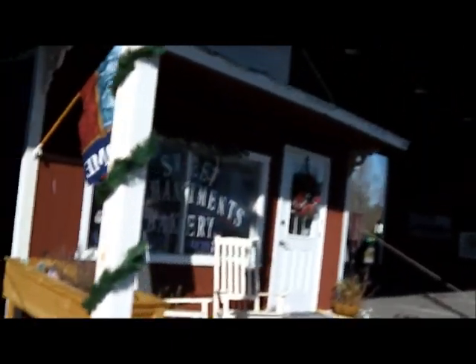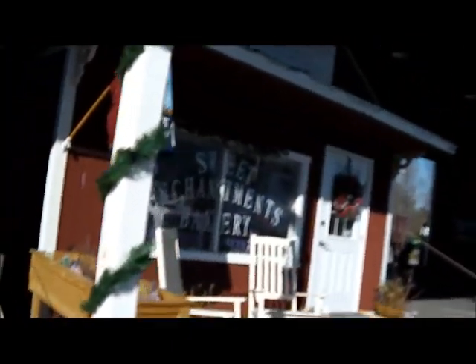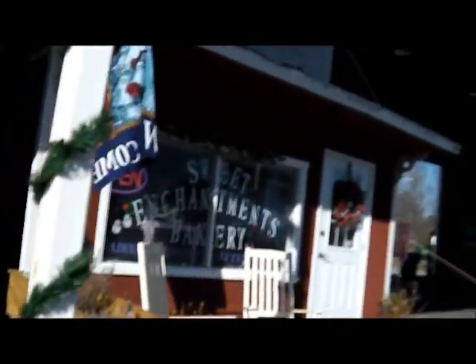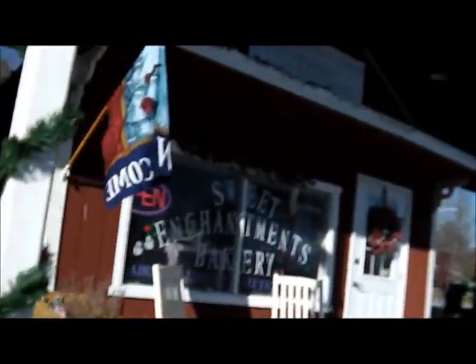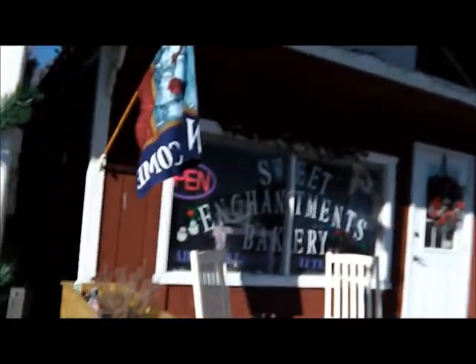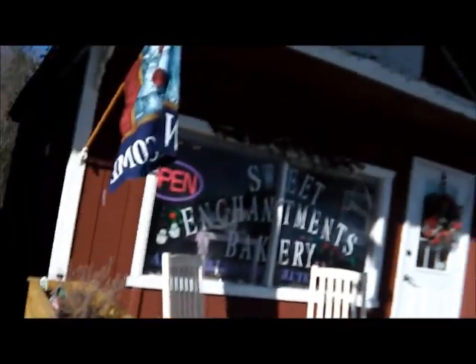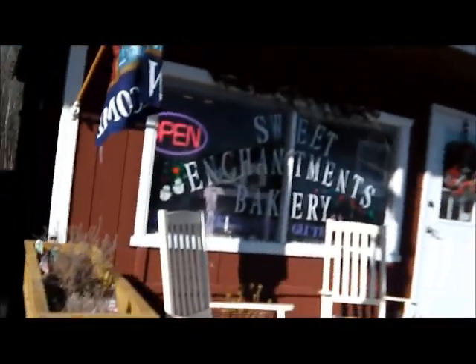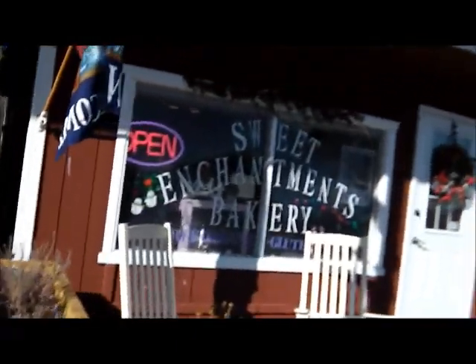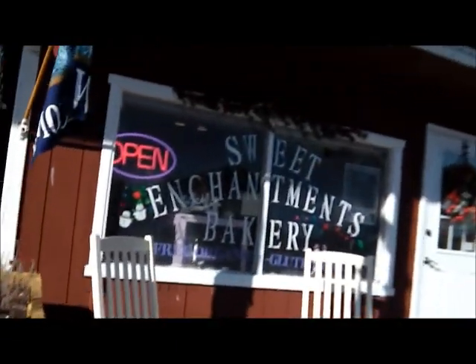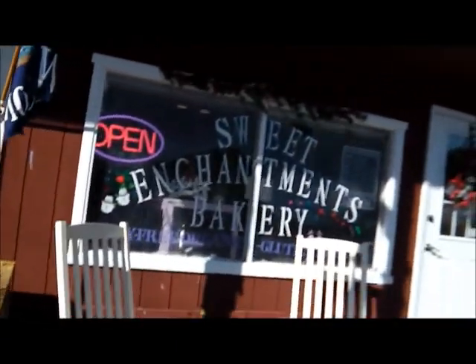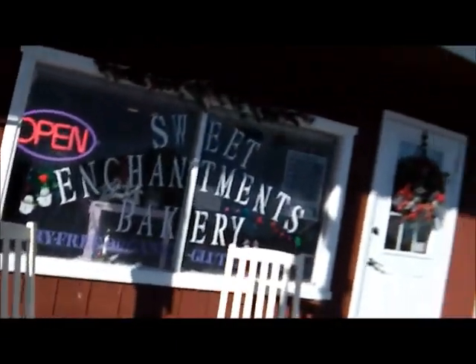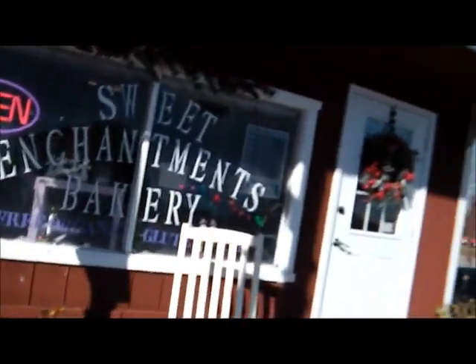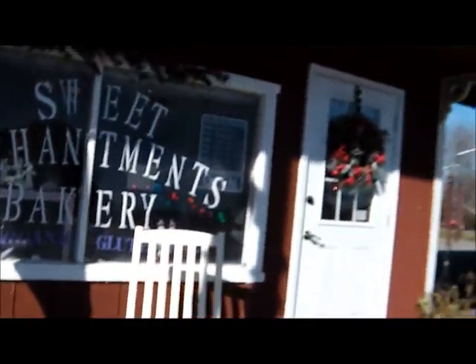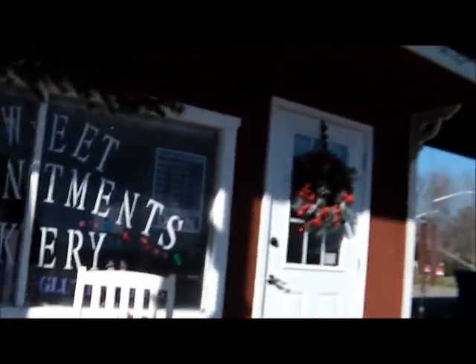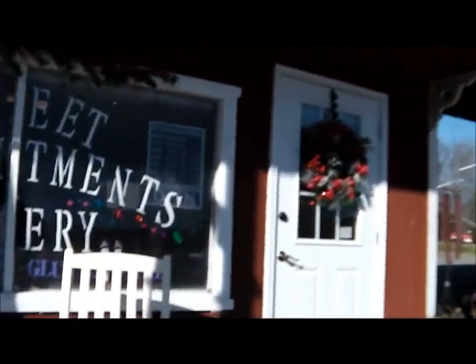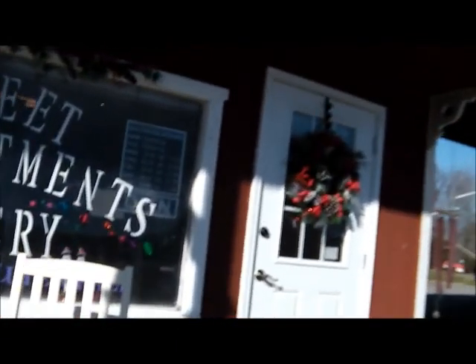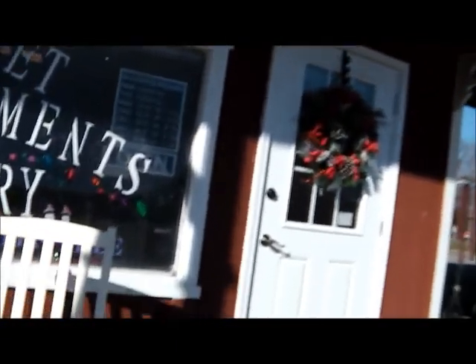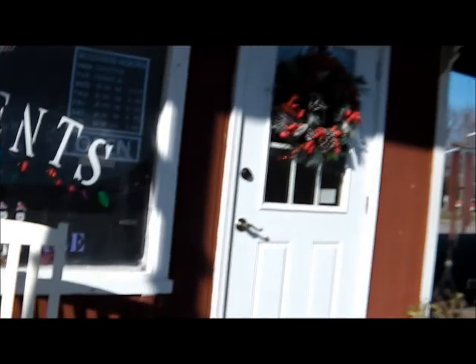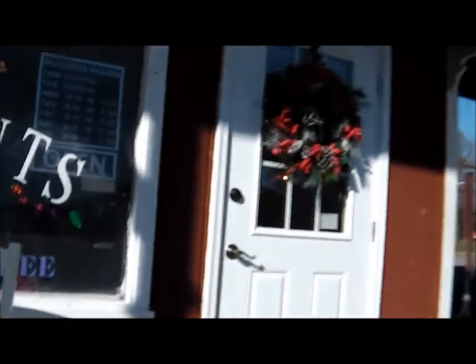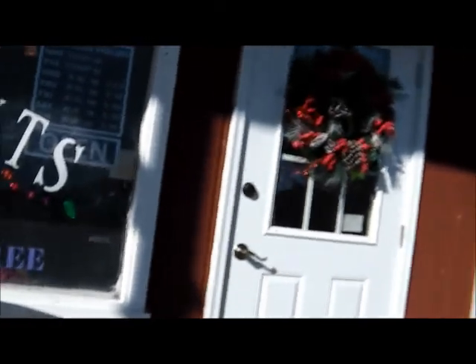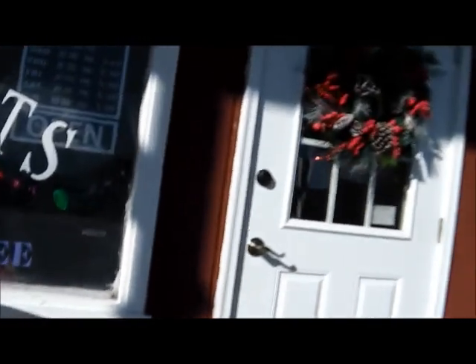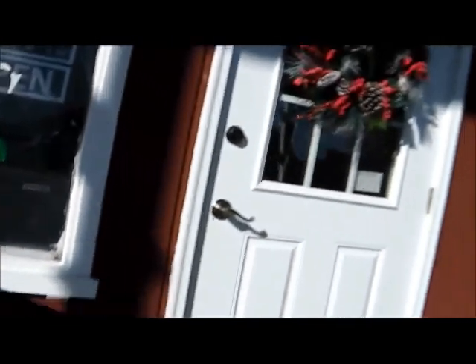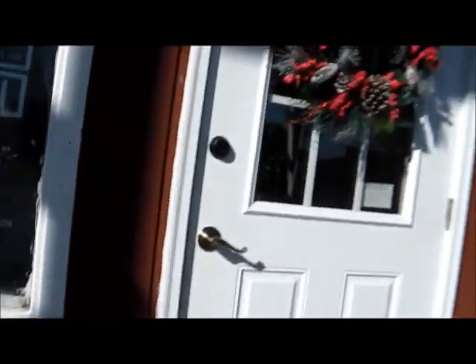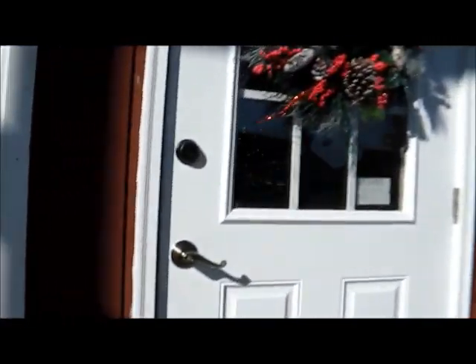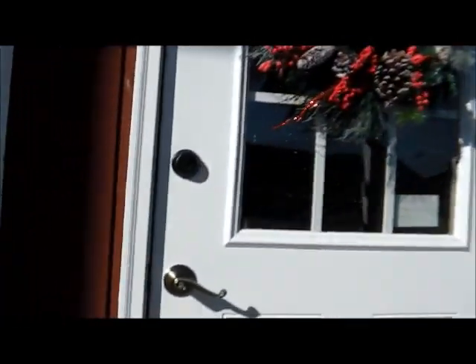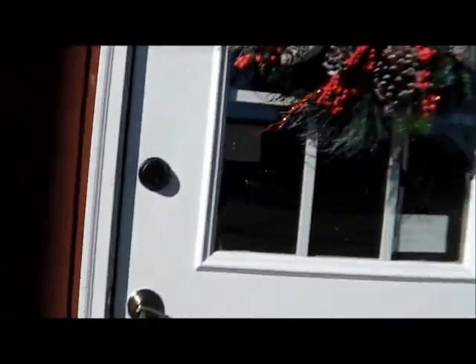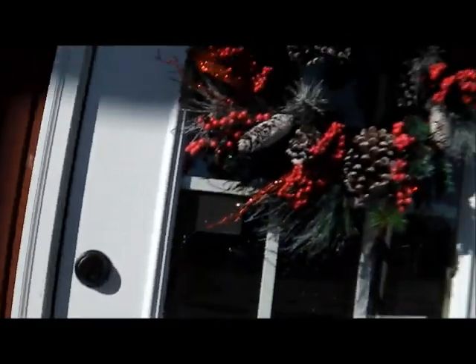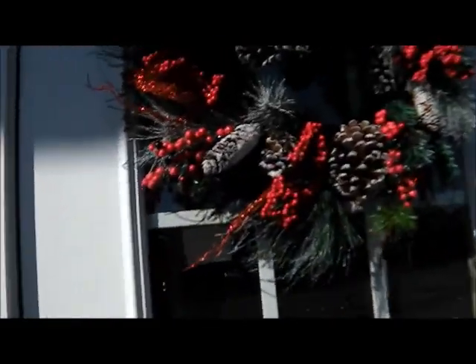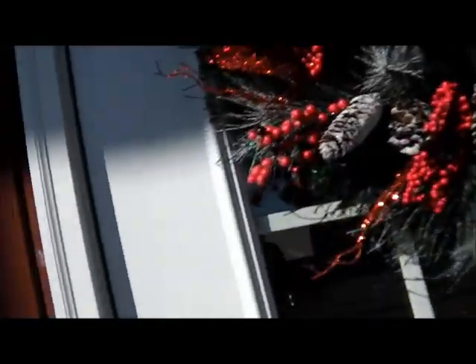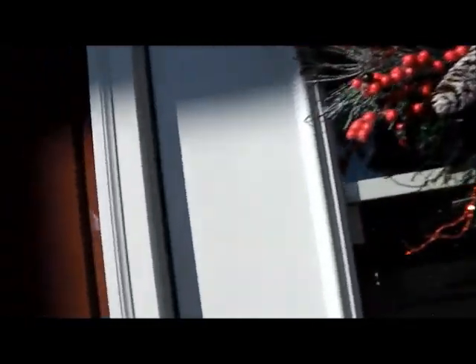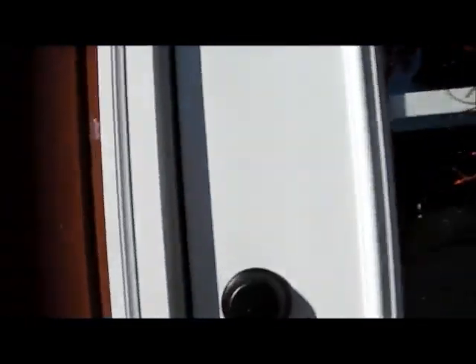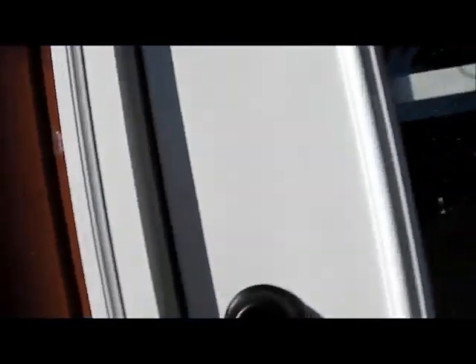Enchanted Bakery — the gluten-free store. I'll see if anybody's cooking anything in here today.